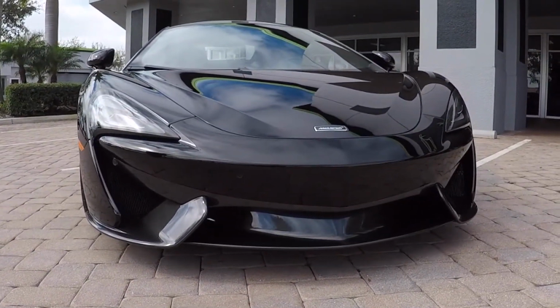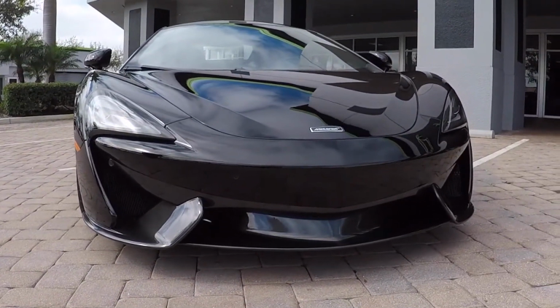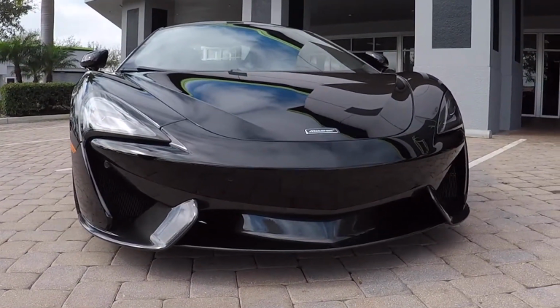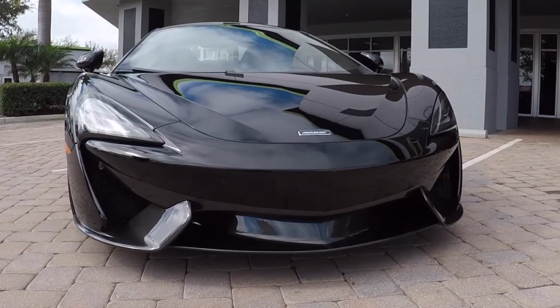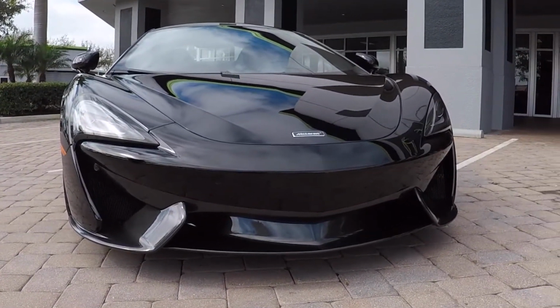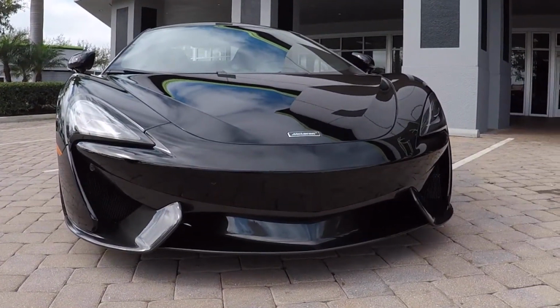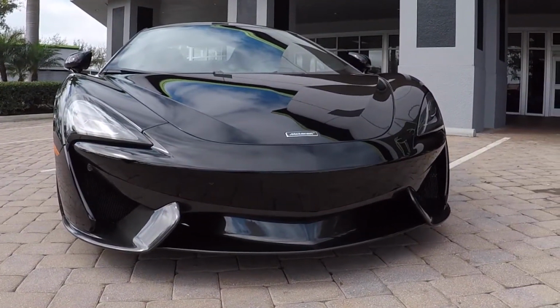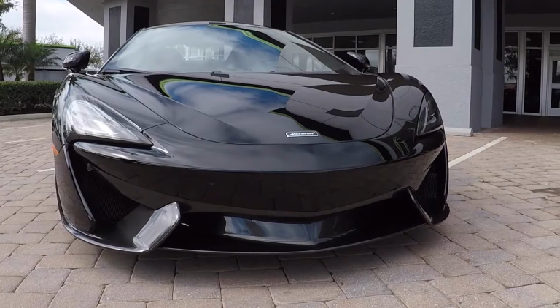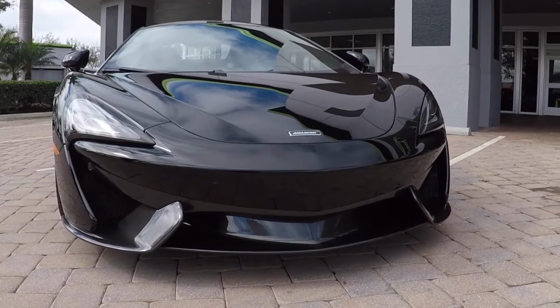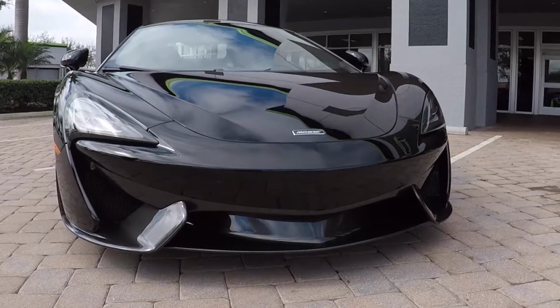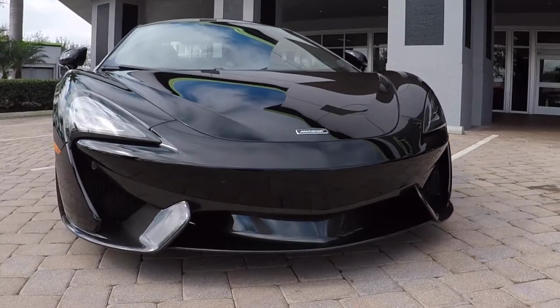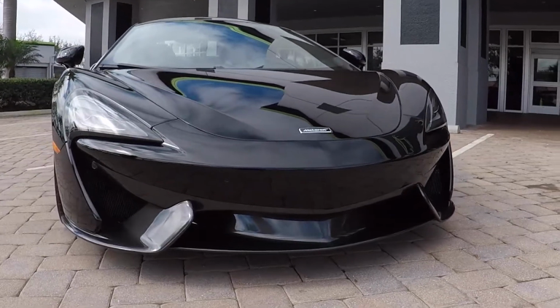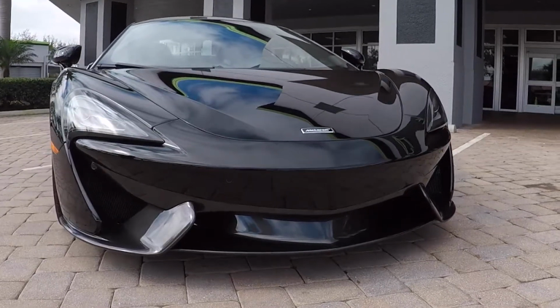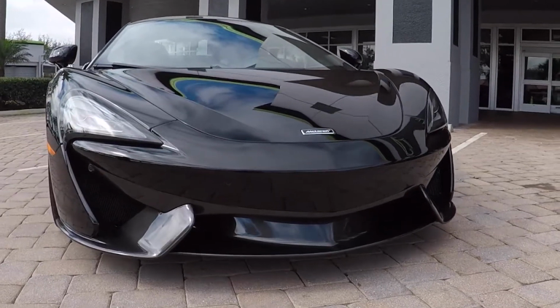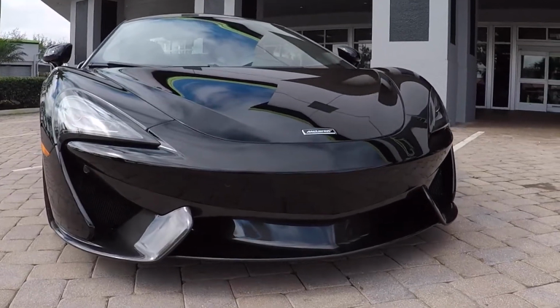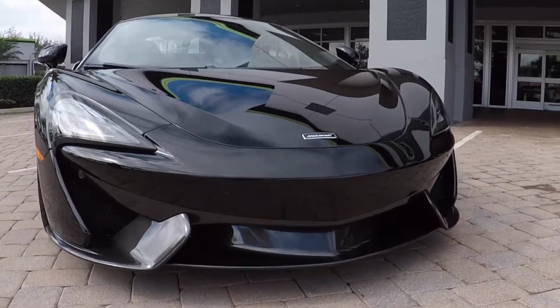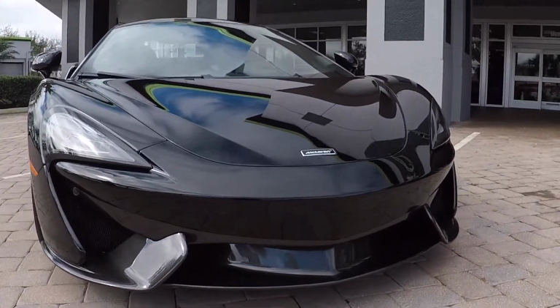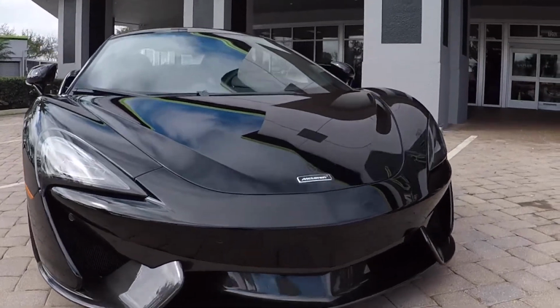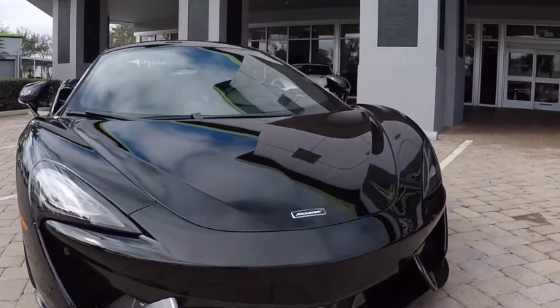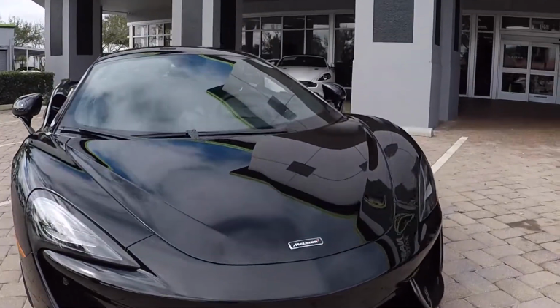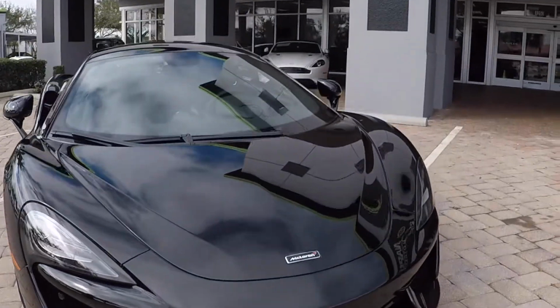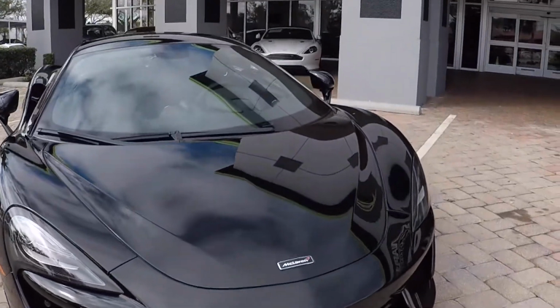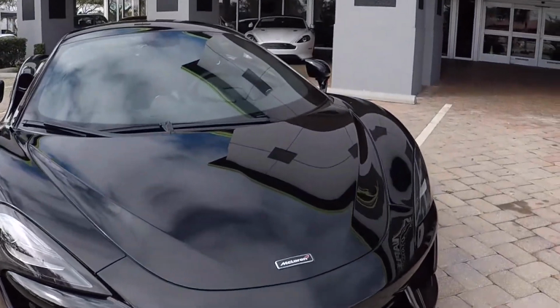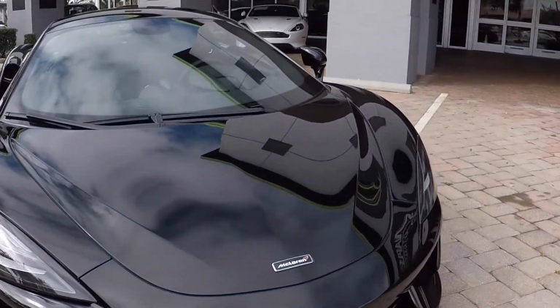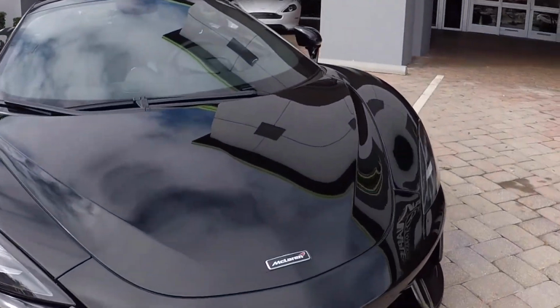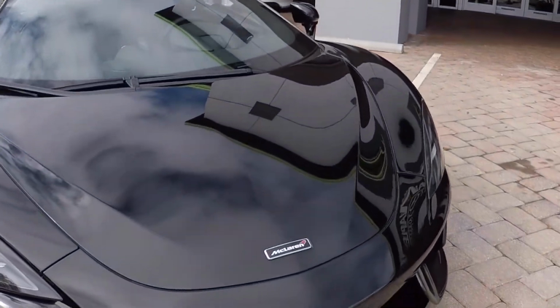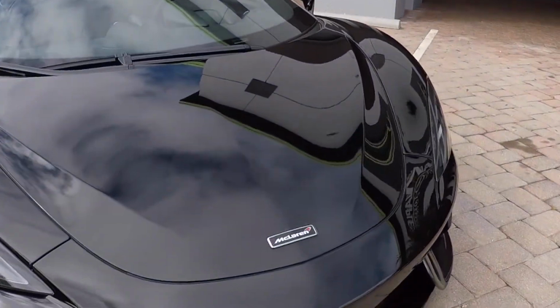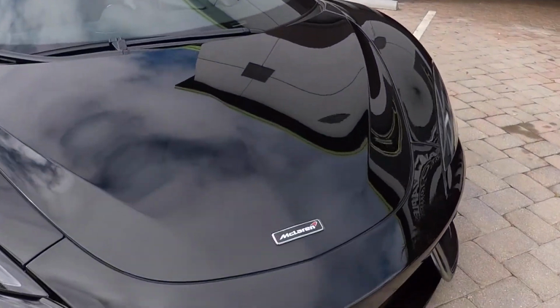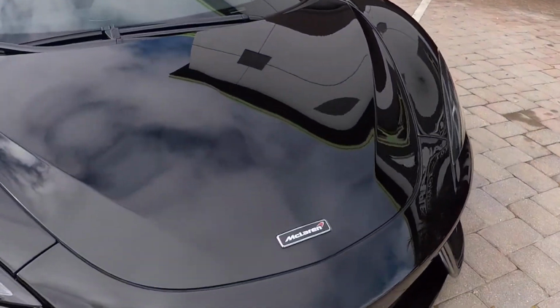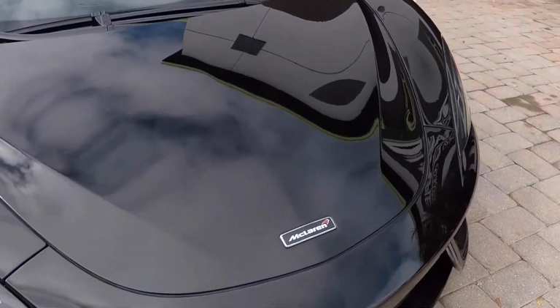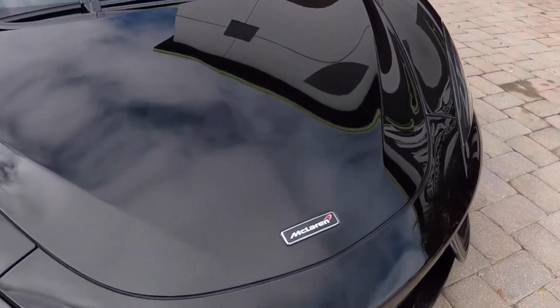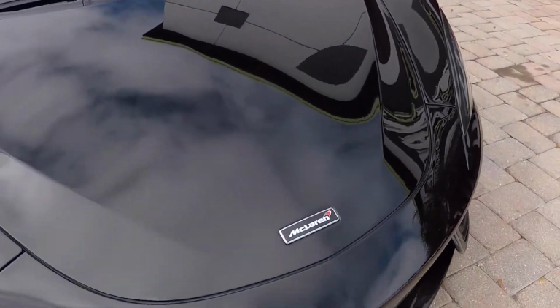This is a new model that McLaren came out with to compete with the high end Porsche market, something like a 911 Turbo.